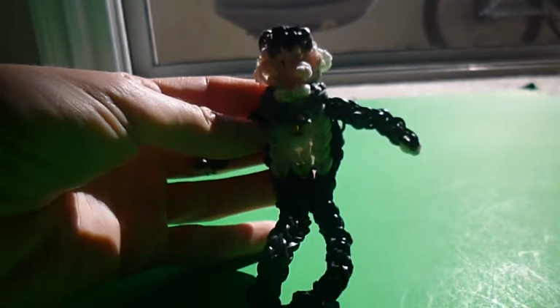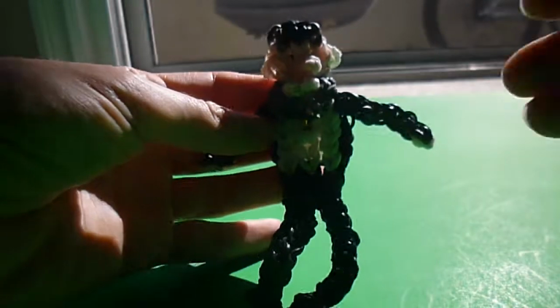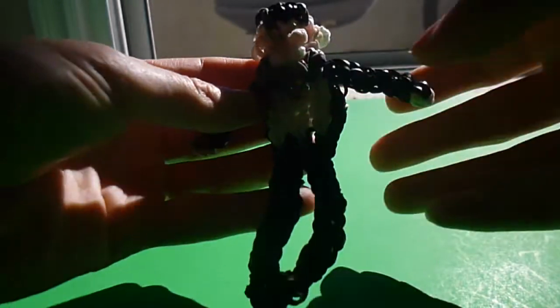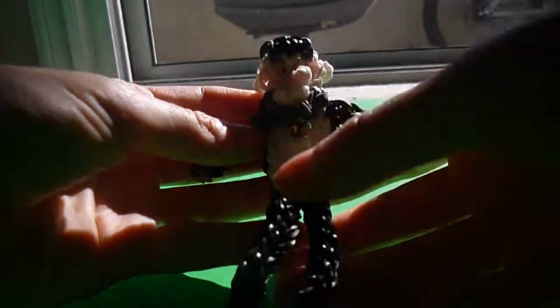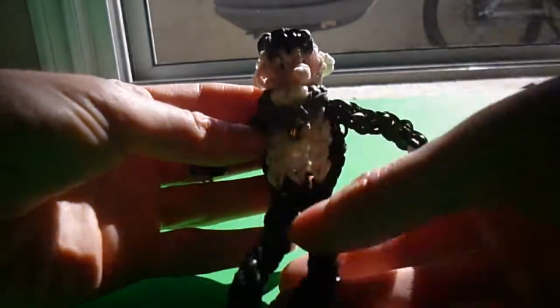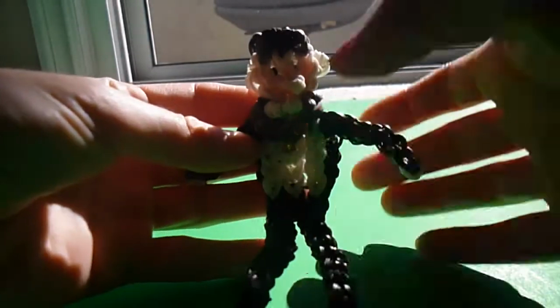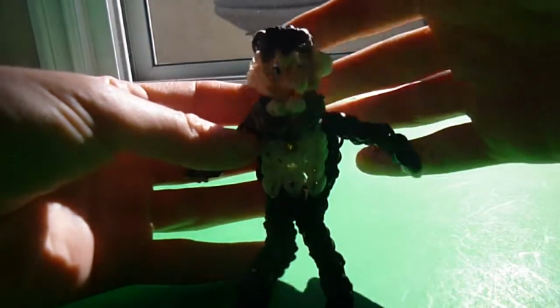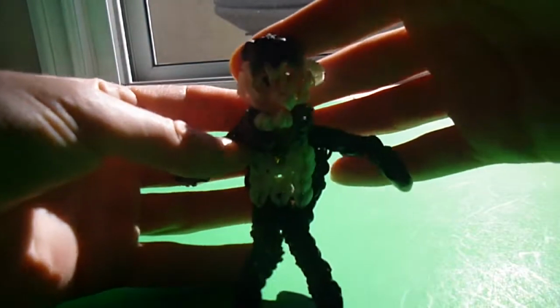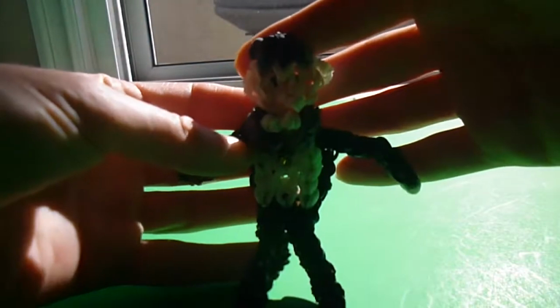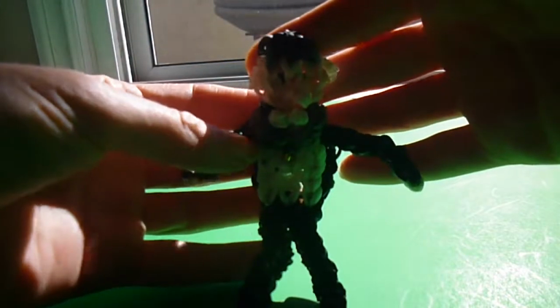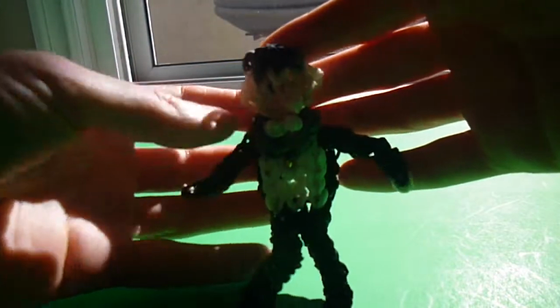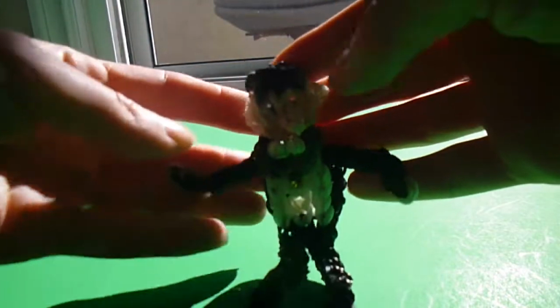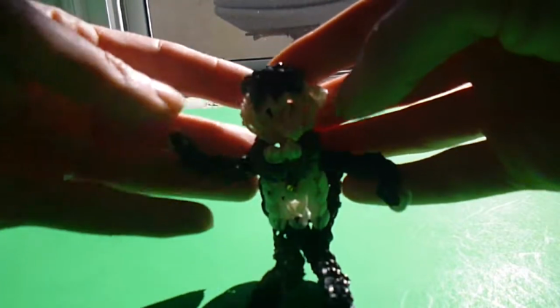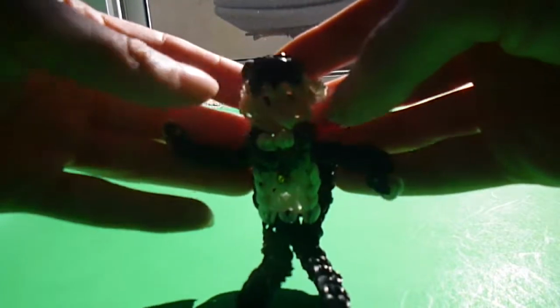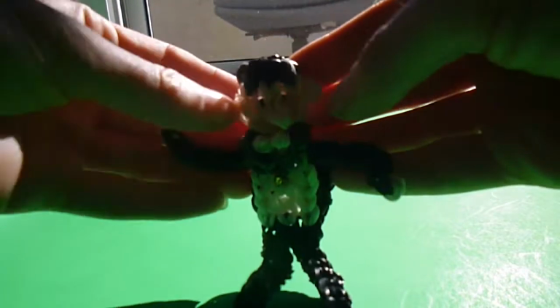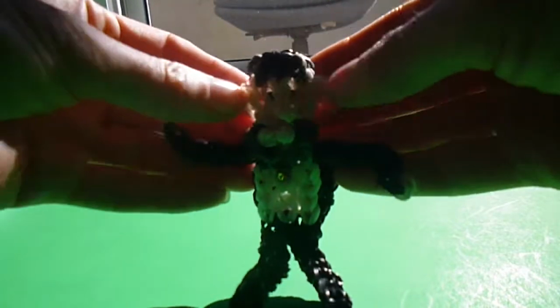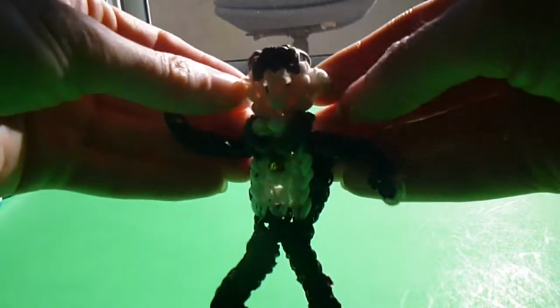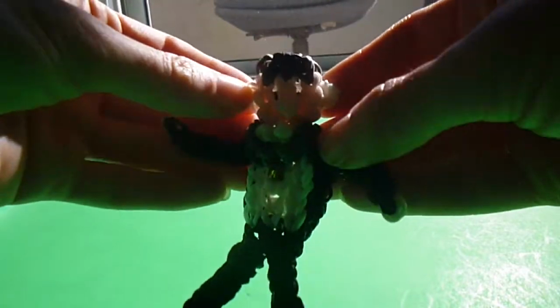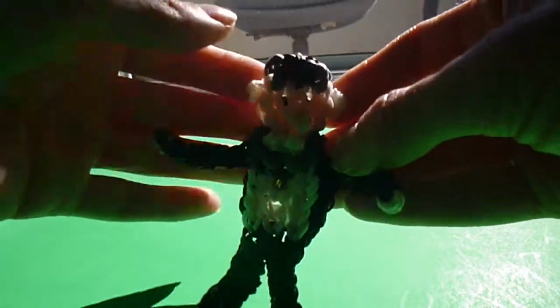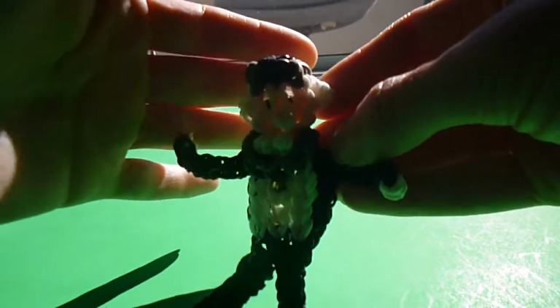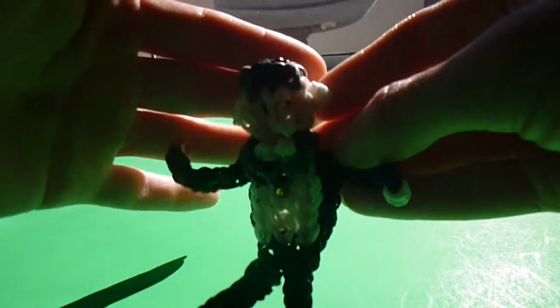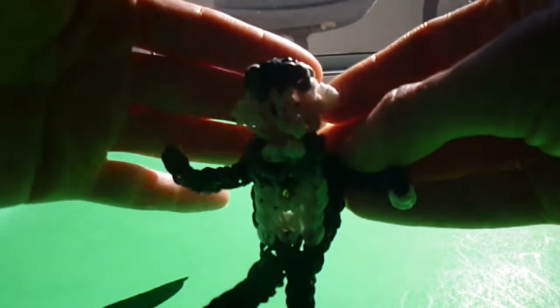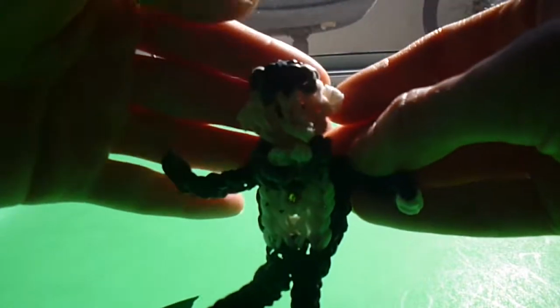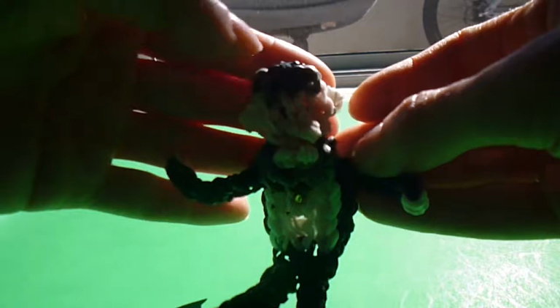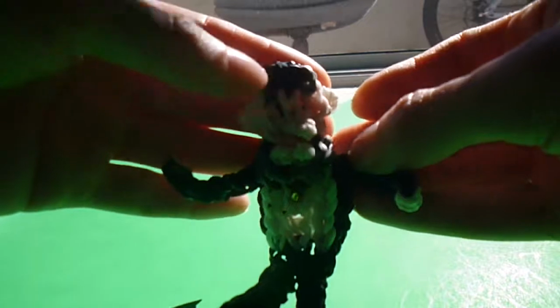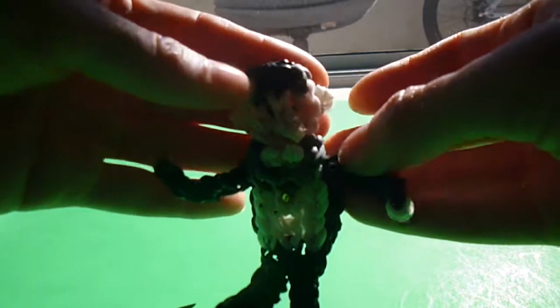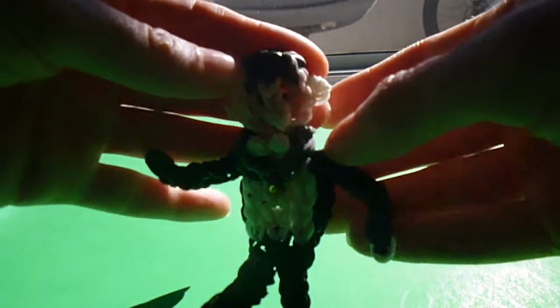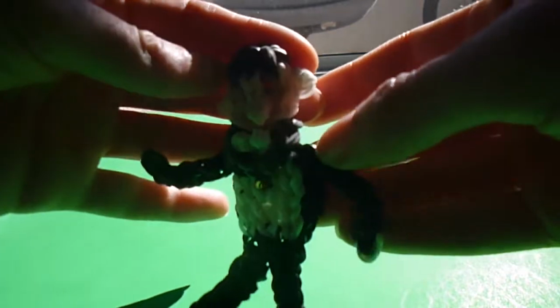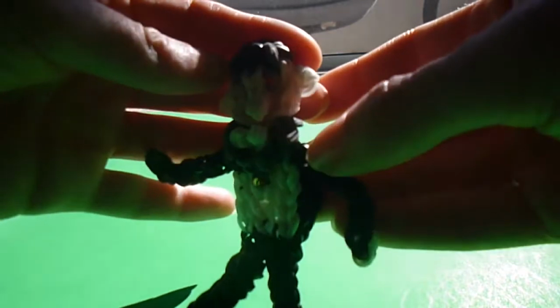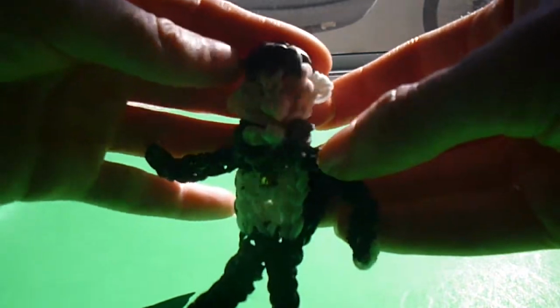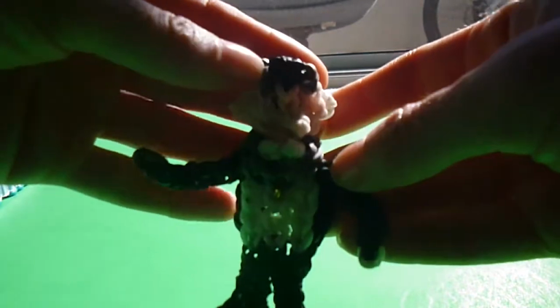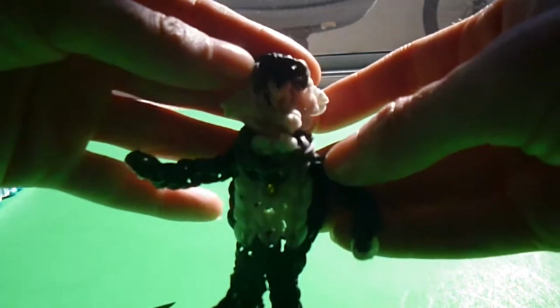Hi there, this is Arden Sutch with my Rainbow Loom tutorial for Grandpa Munster from the Munsters.